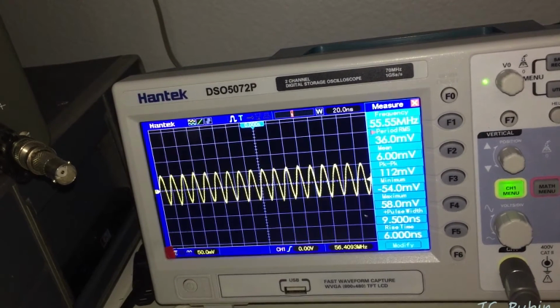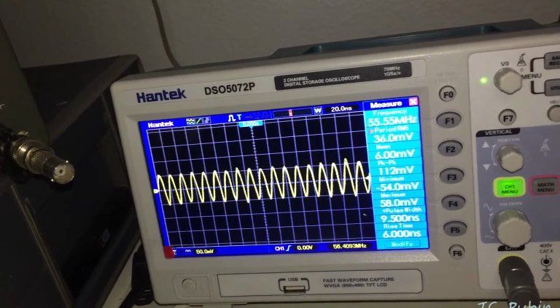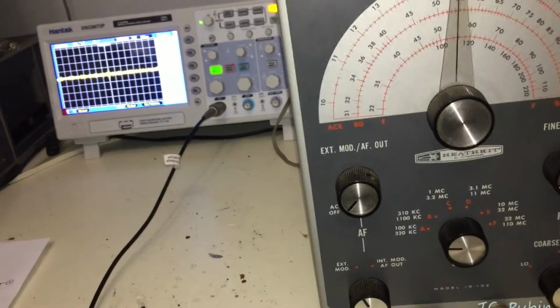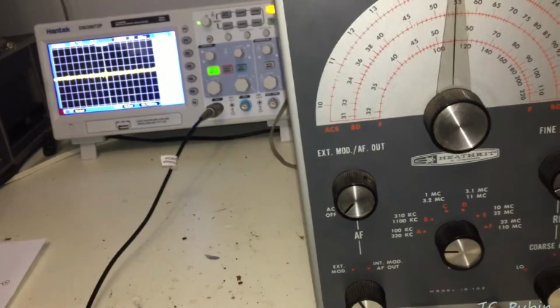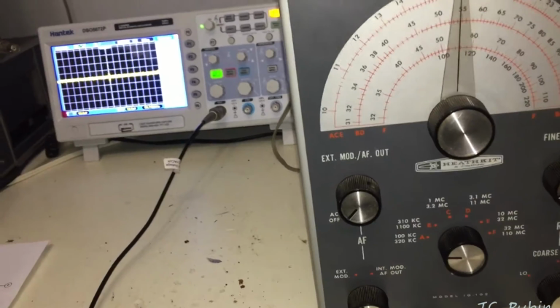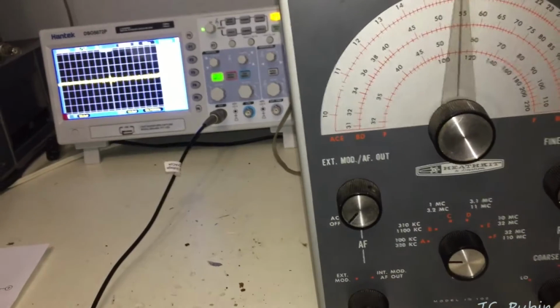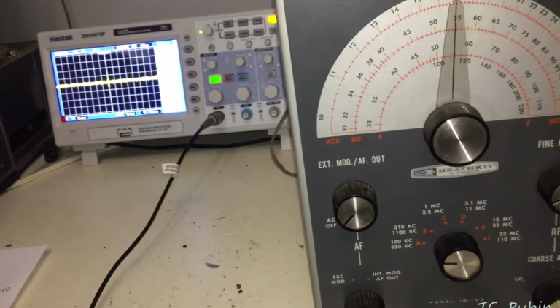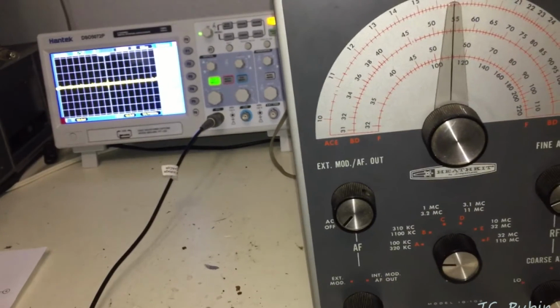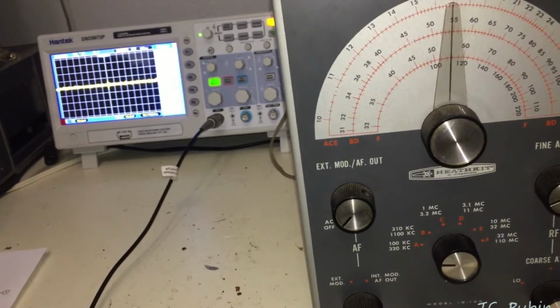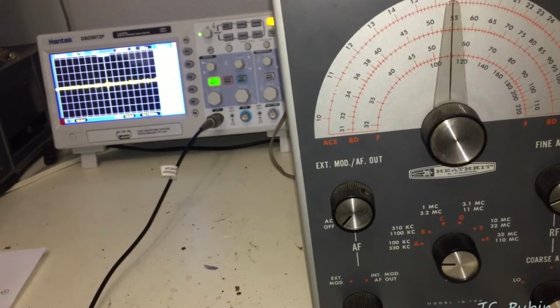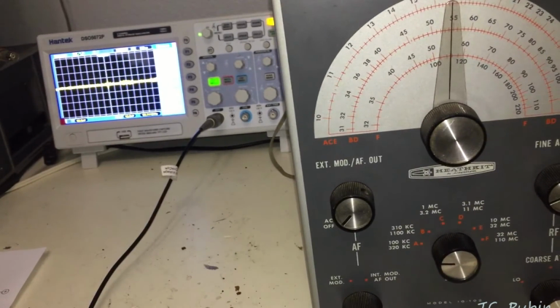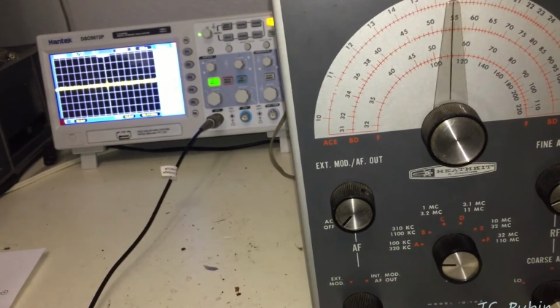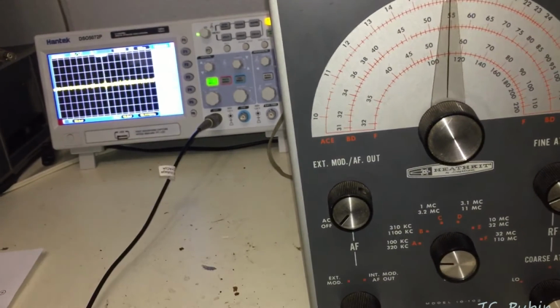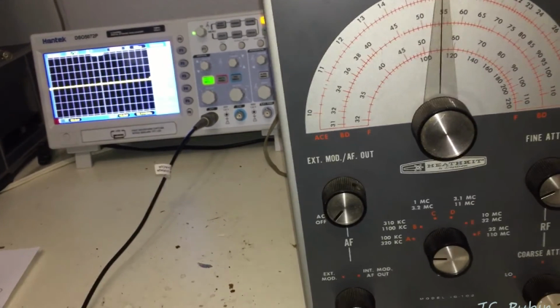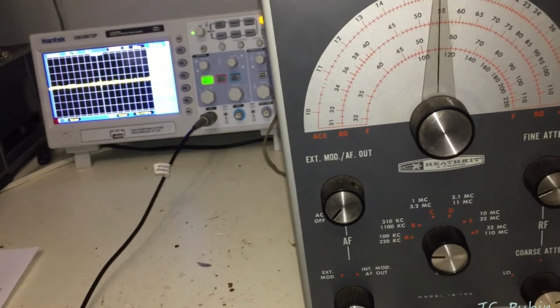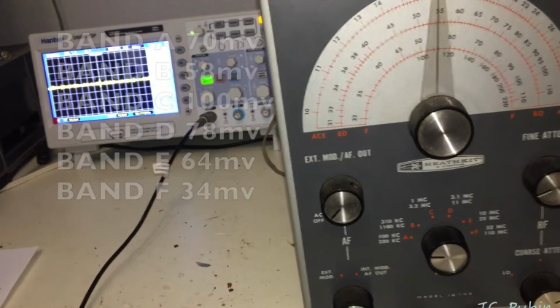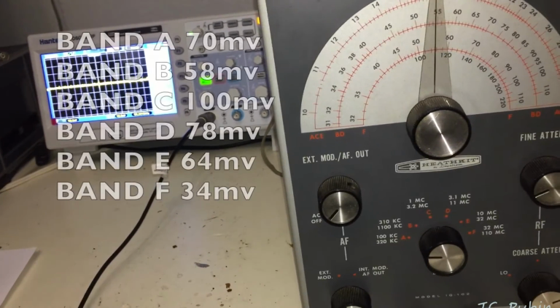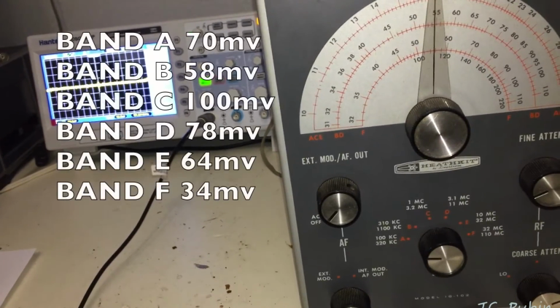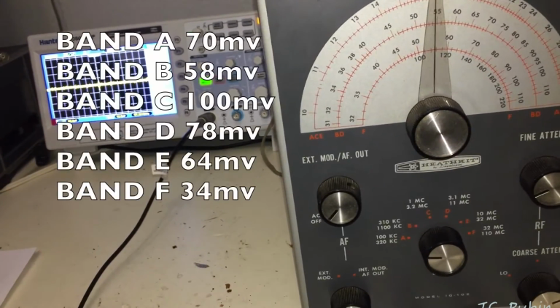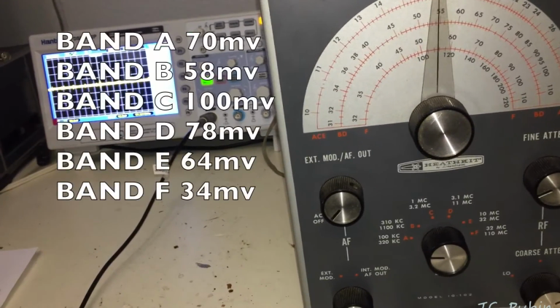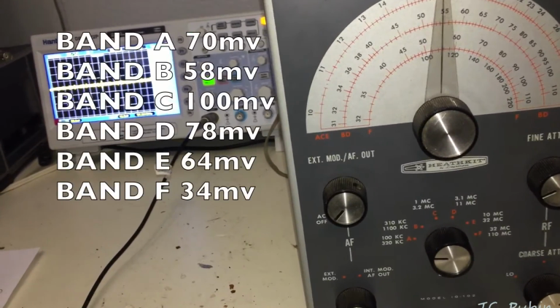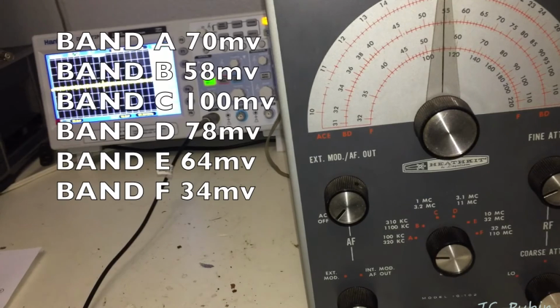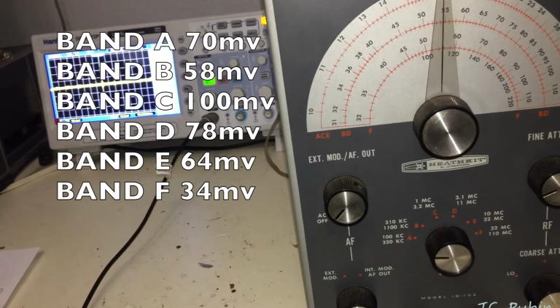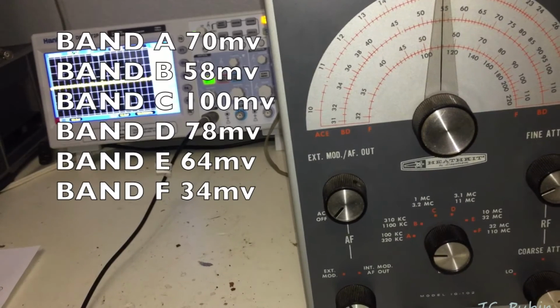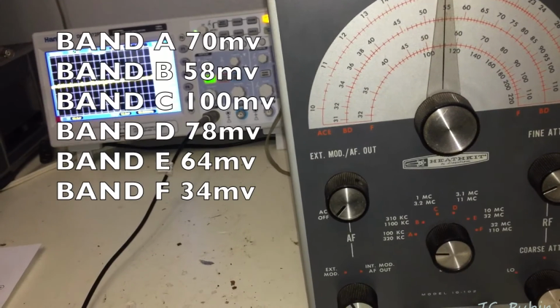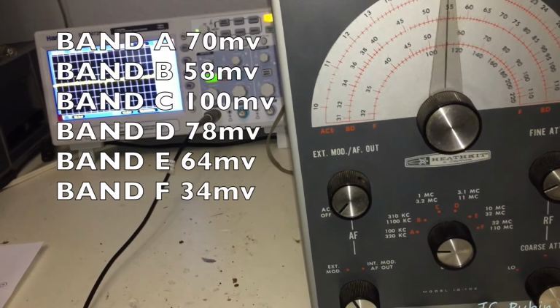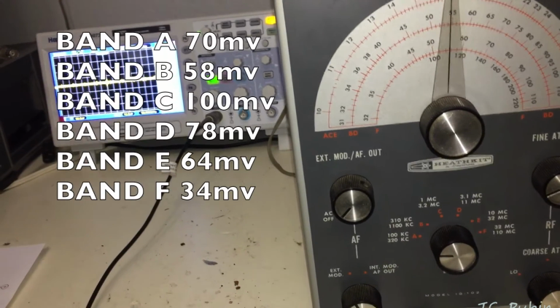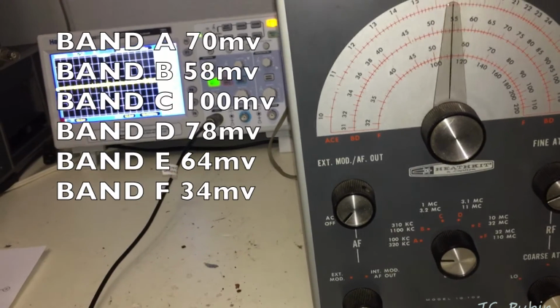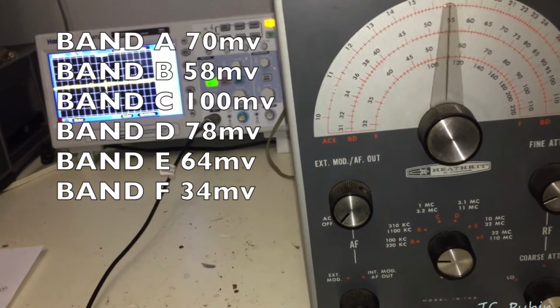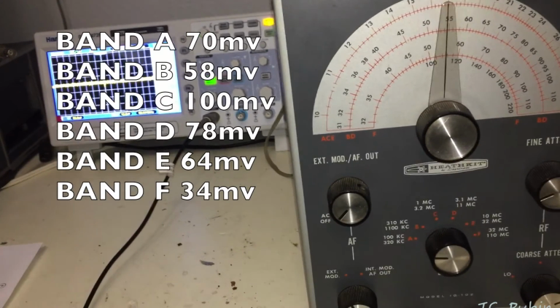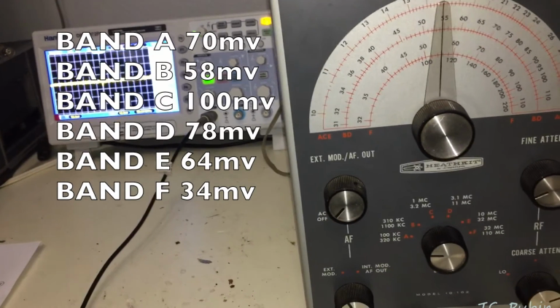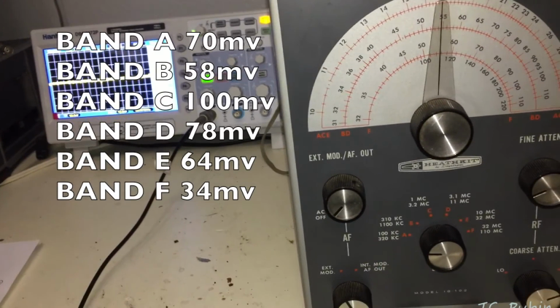This concludes the frequency response exercise for the IG-102. Thanks for watching.